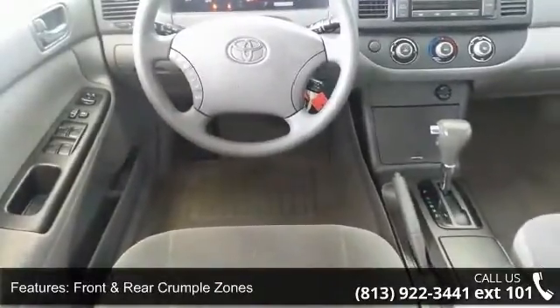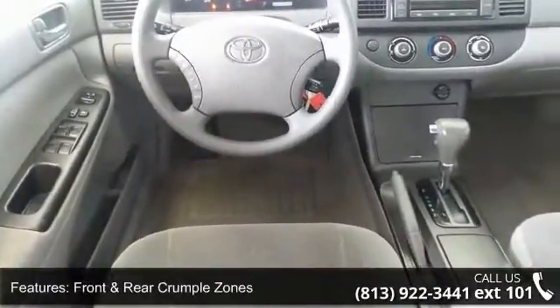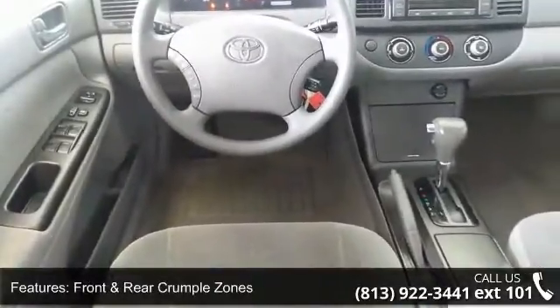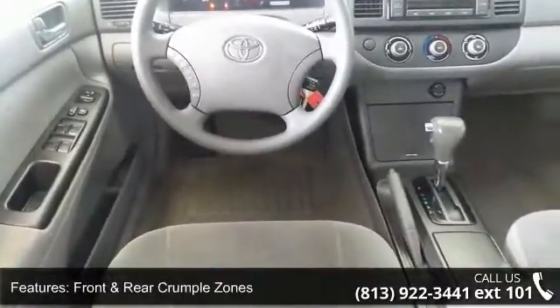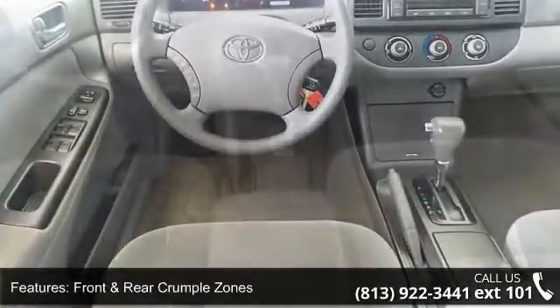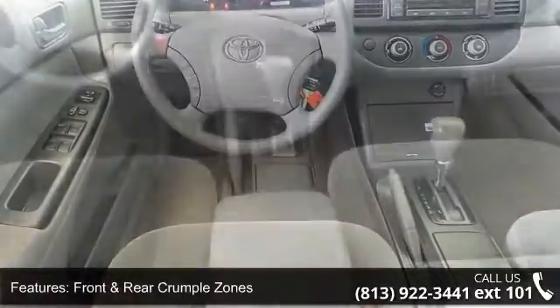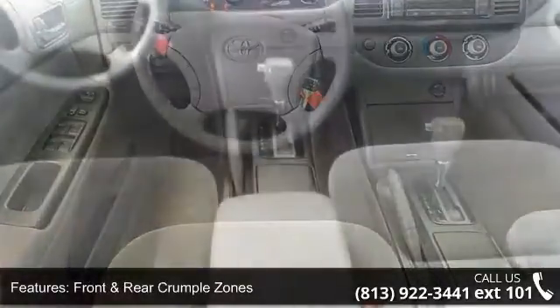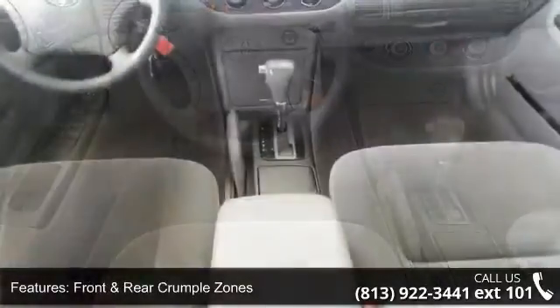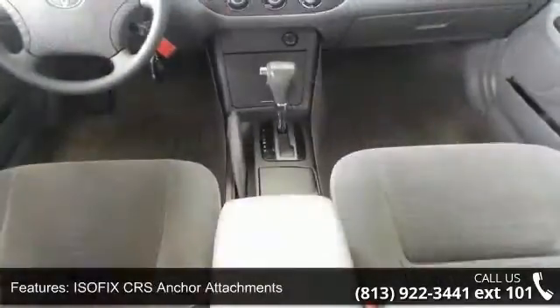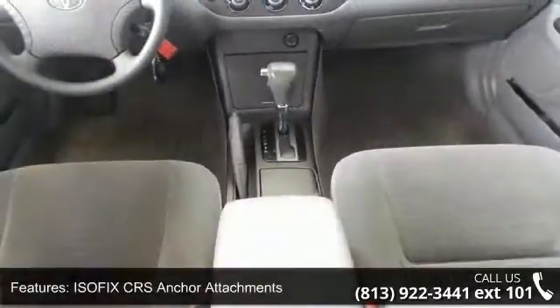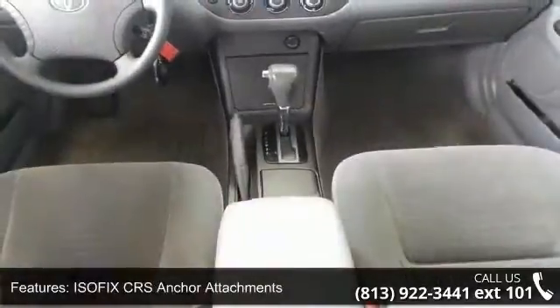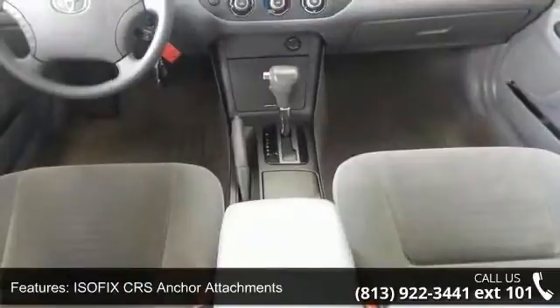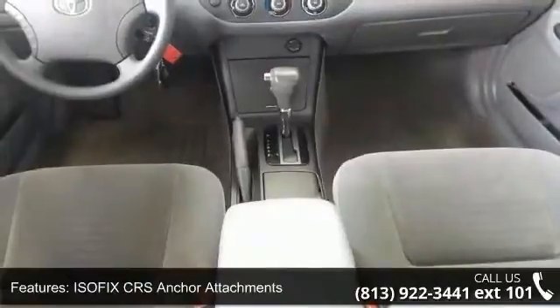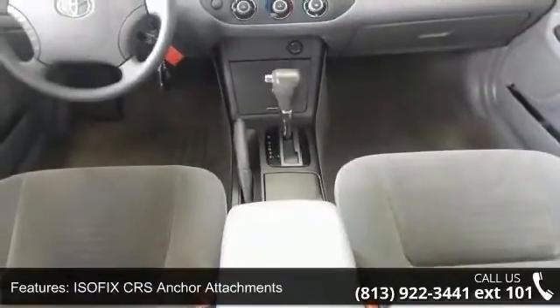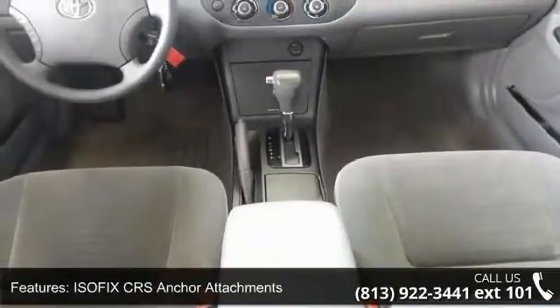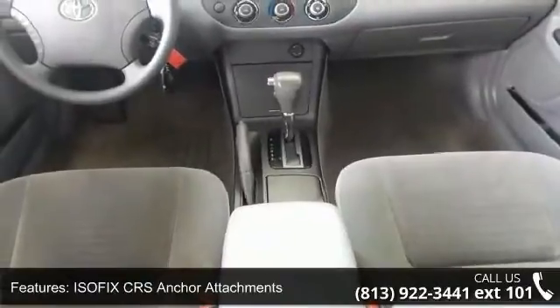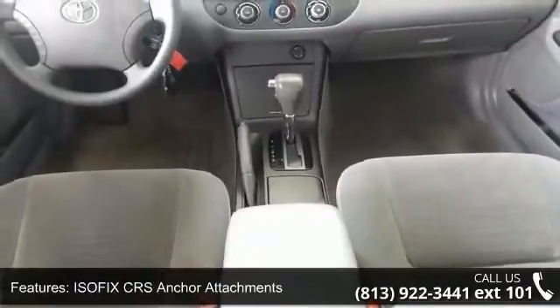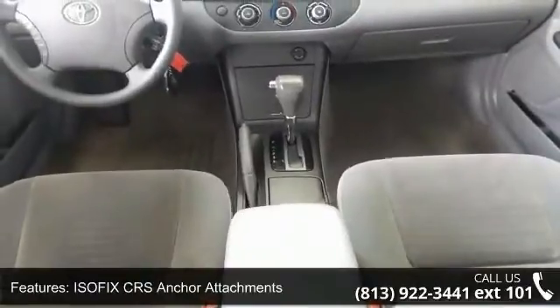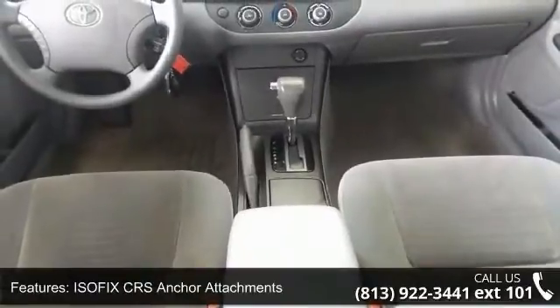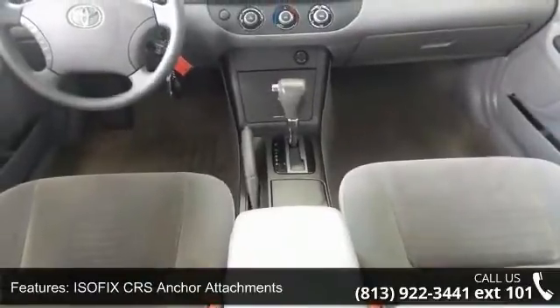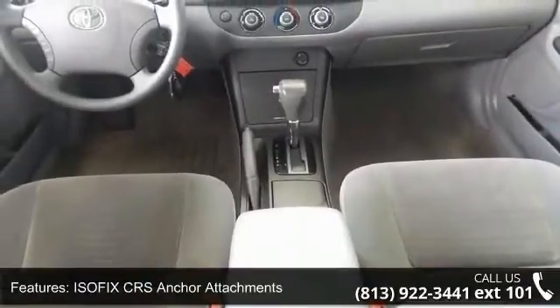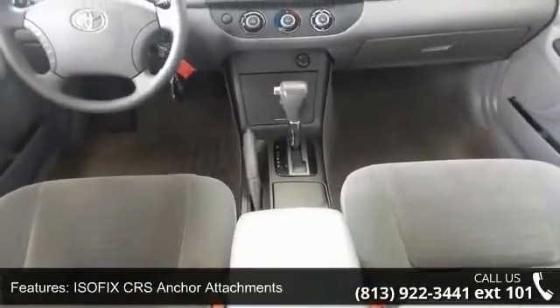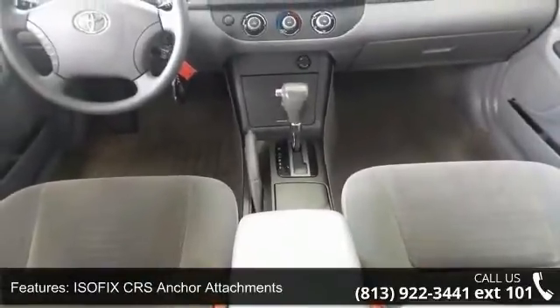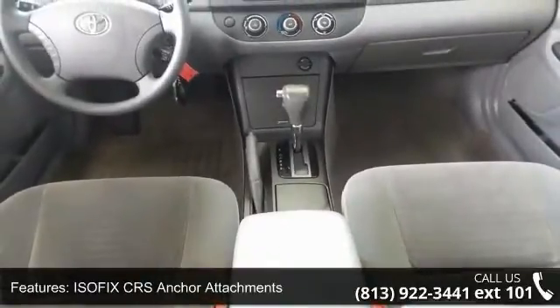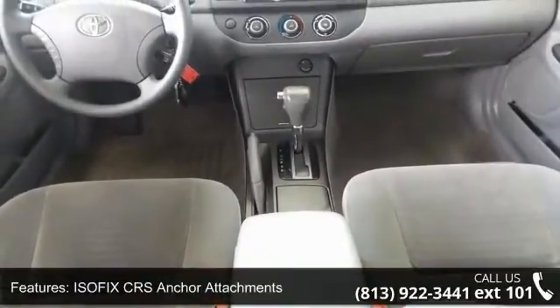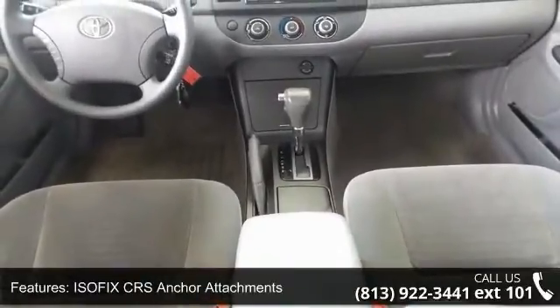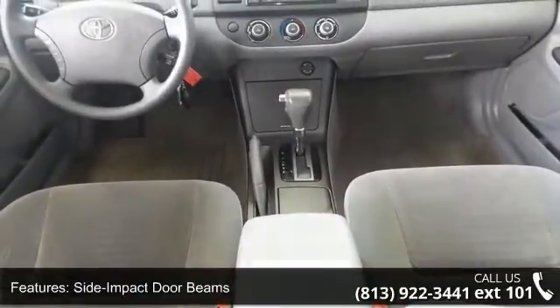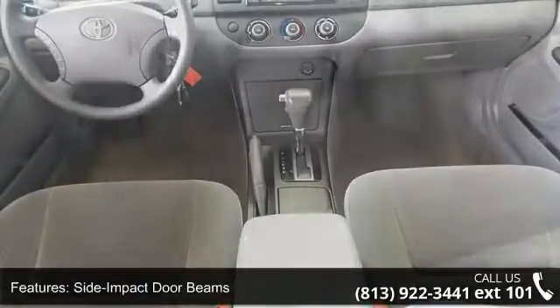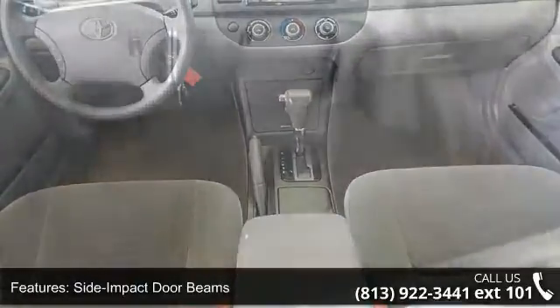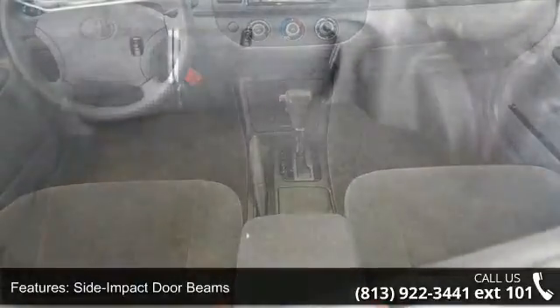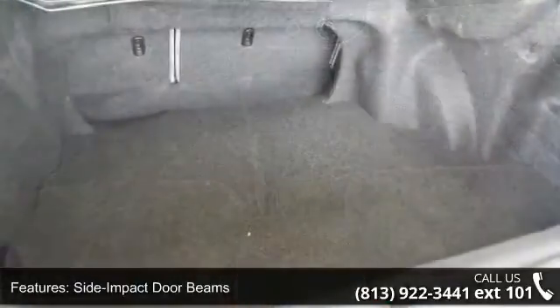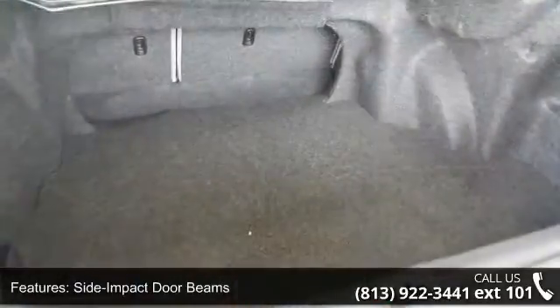12-volt auxiliary power outlets, 6-speaker audio system, cruise control, and exterior temperature display.